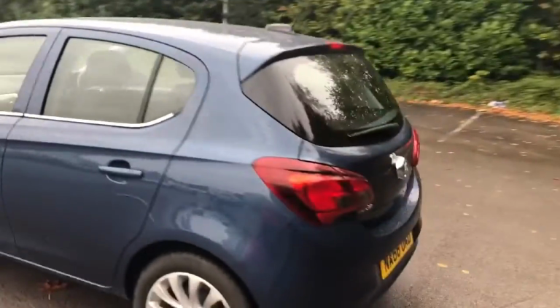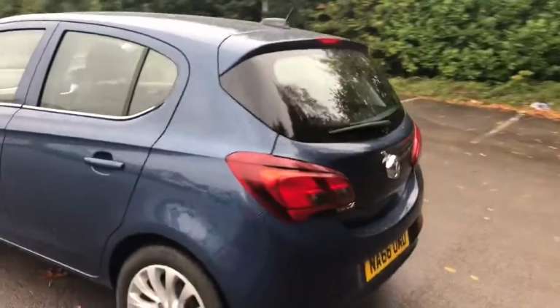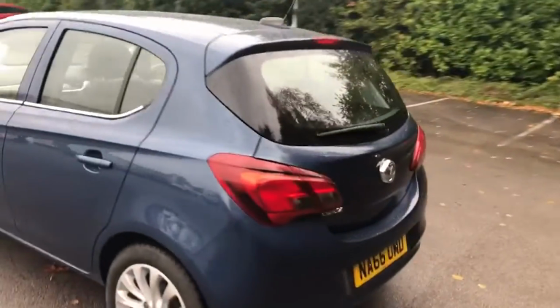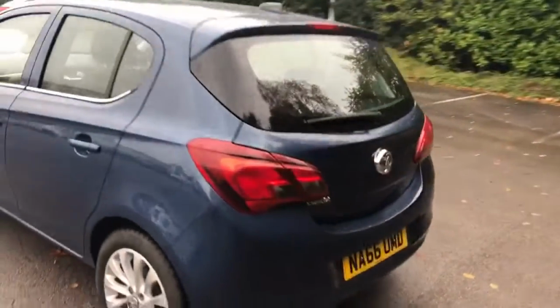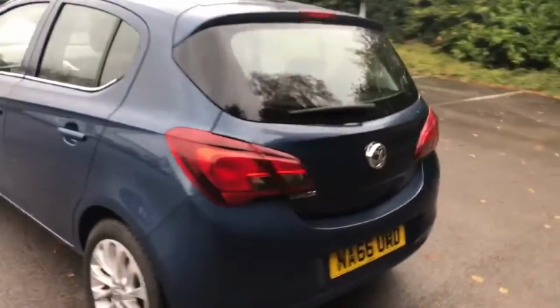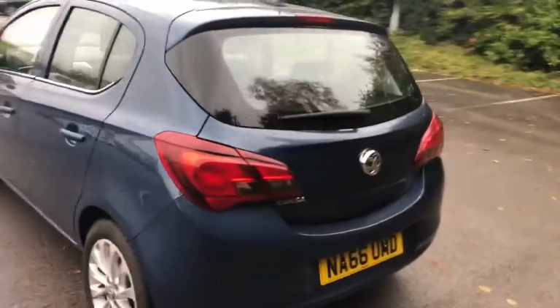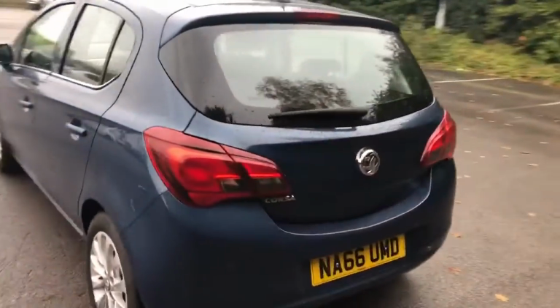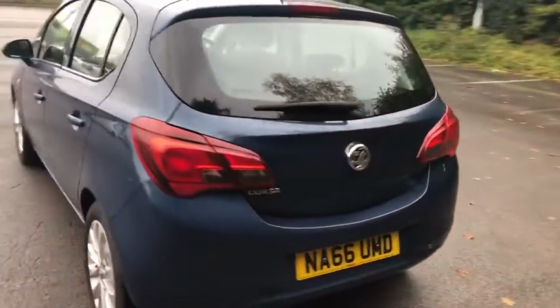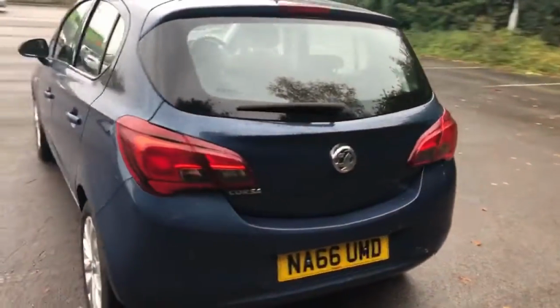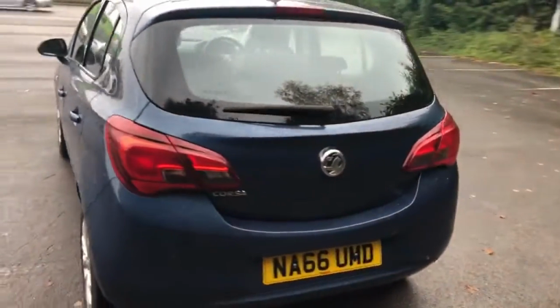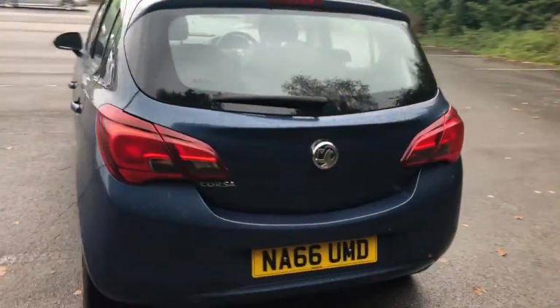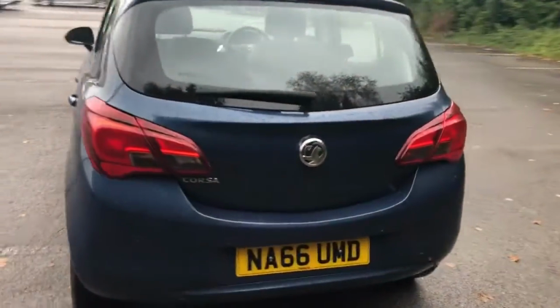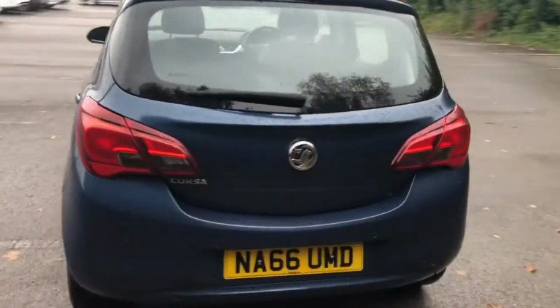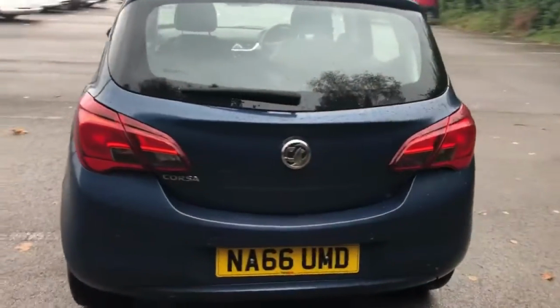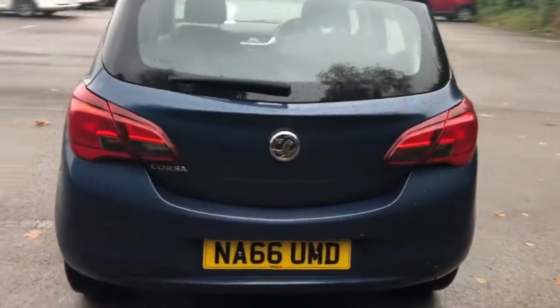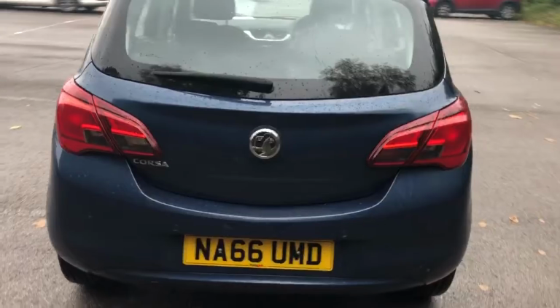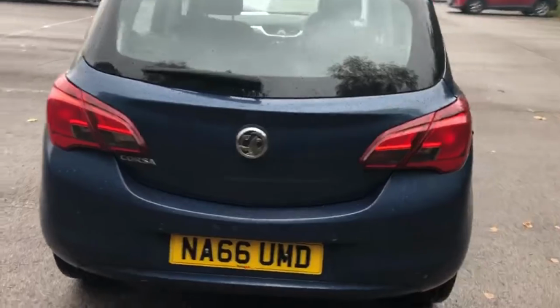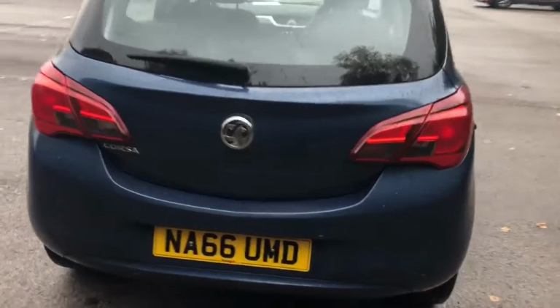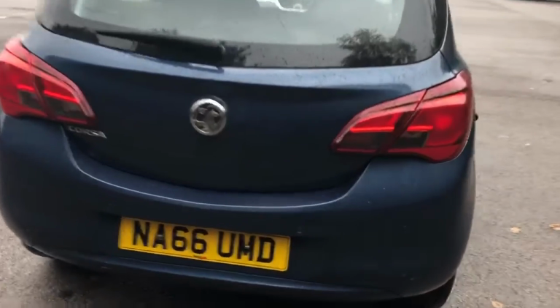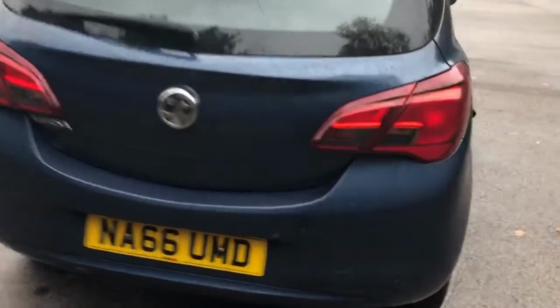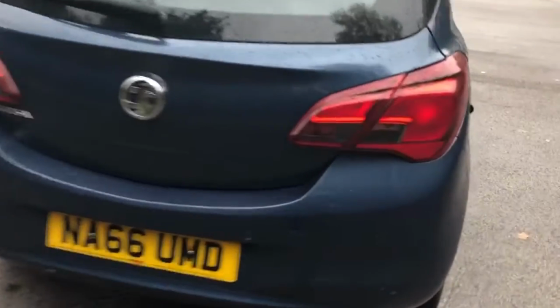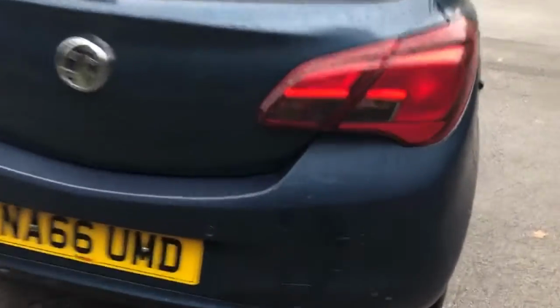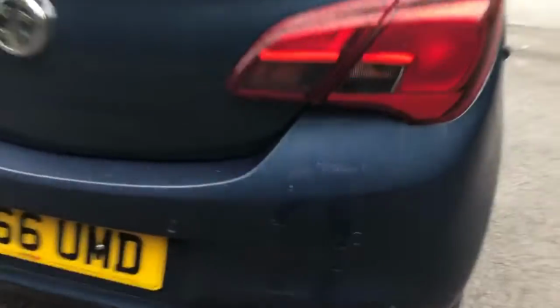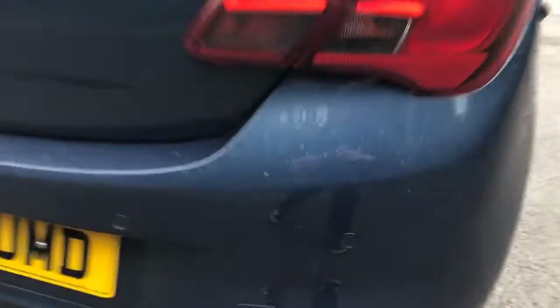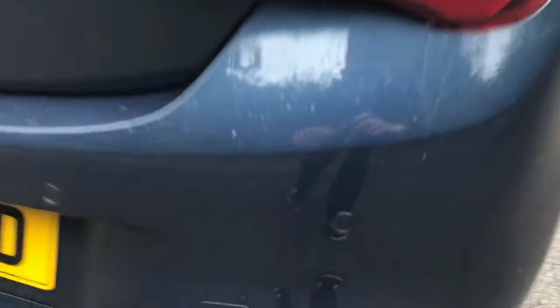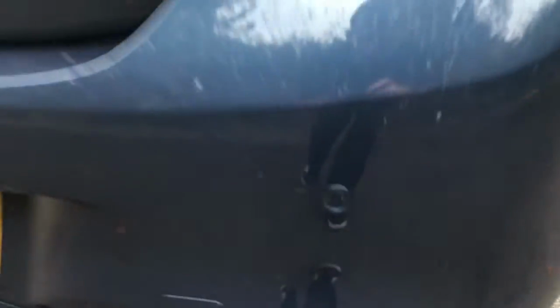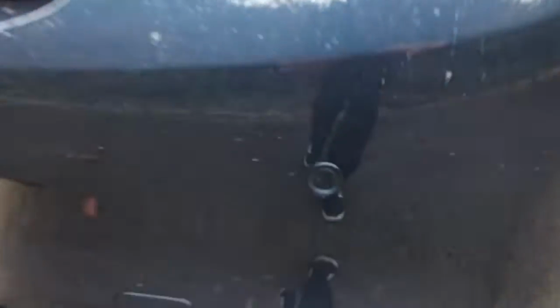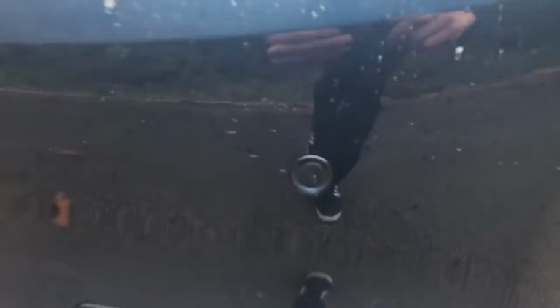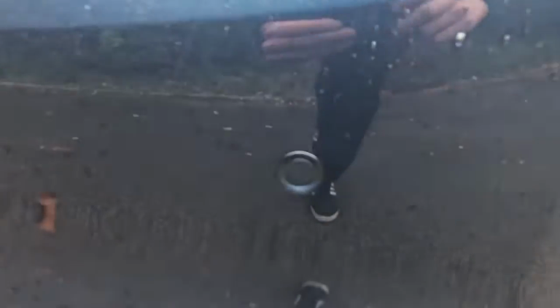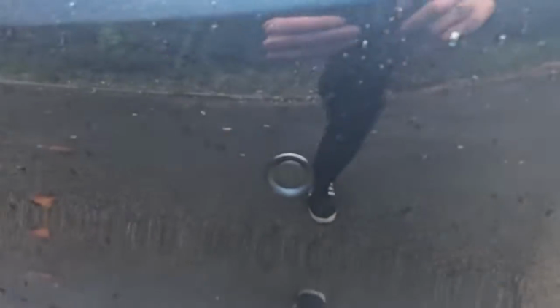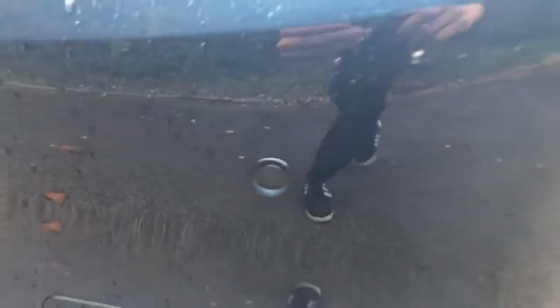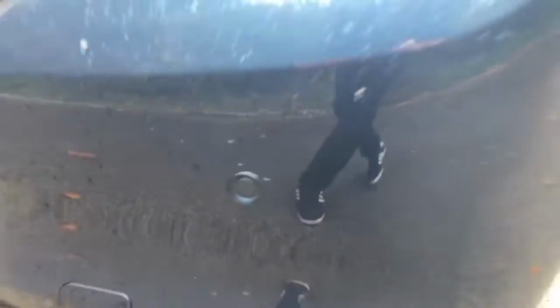There is a good-sized boot. If you do need more space, the rear seats do fold down. There are also rear parking sensors.